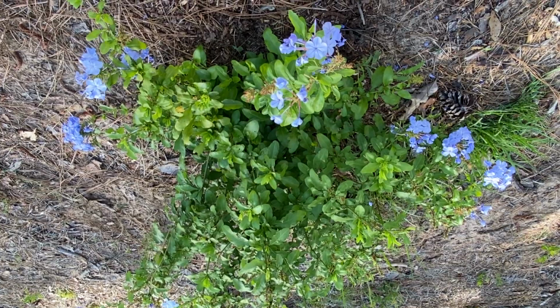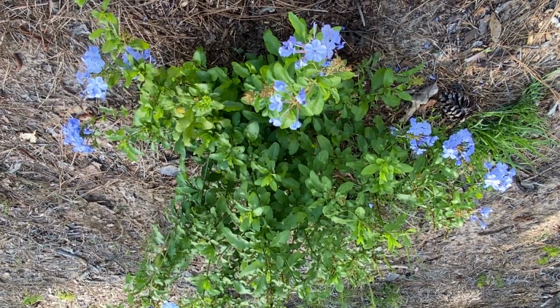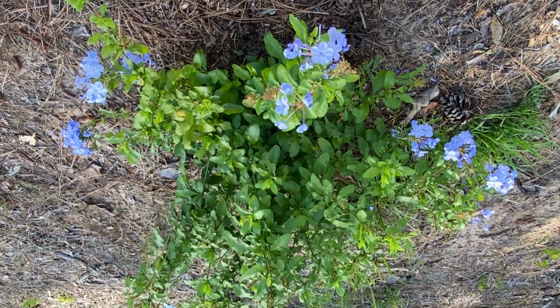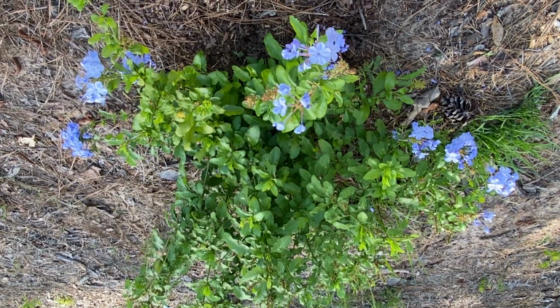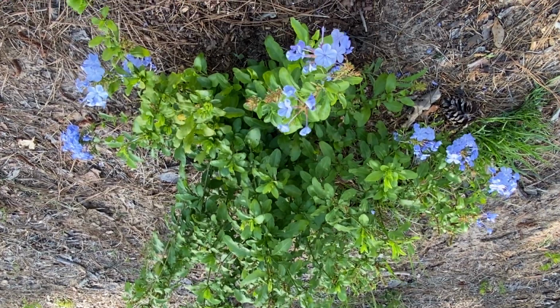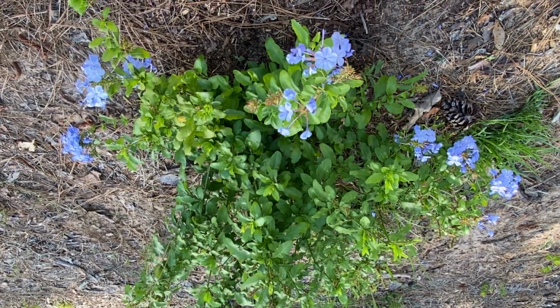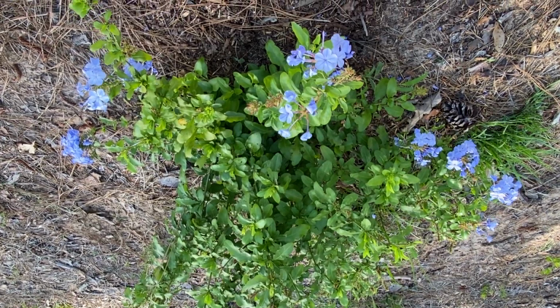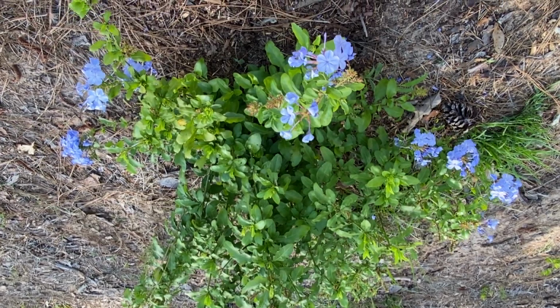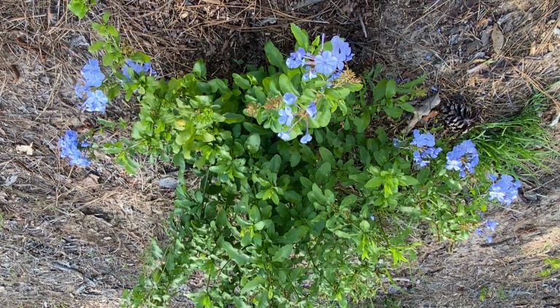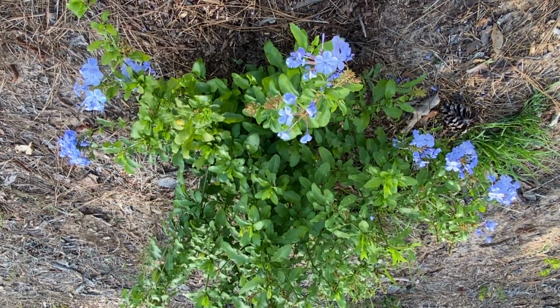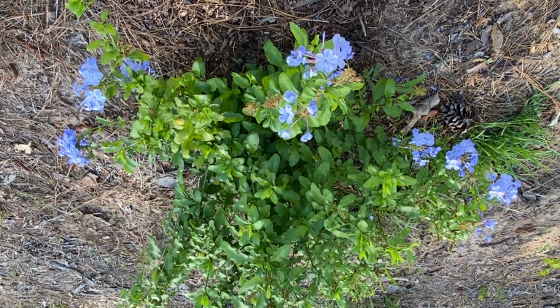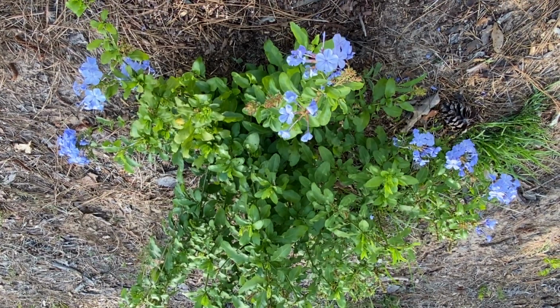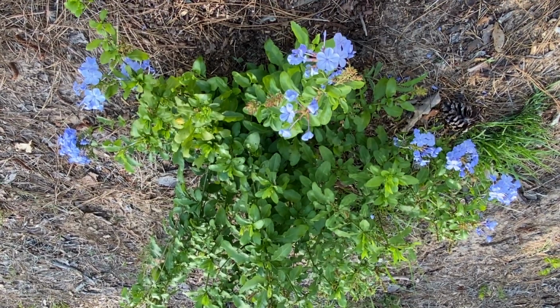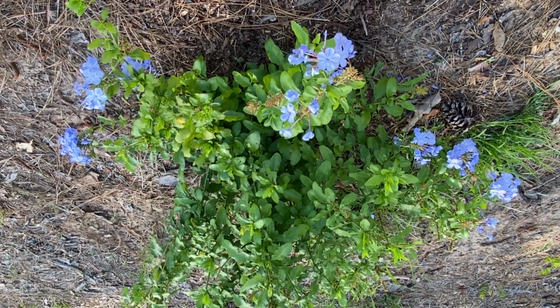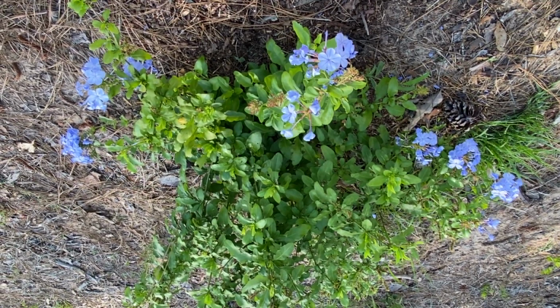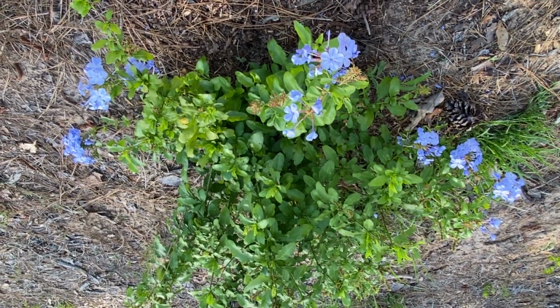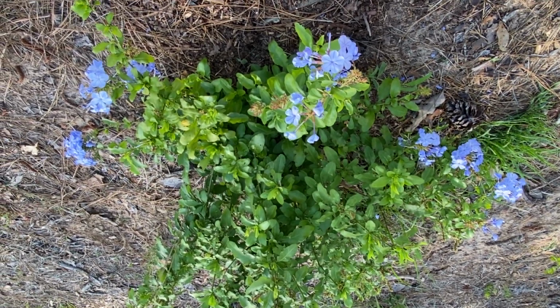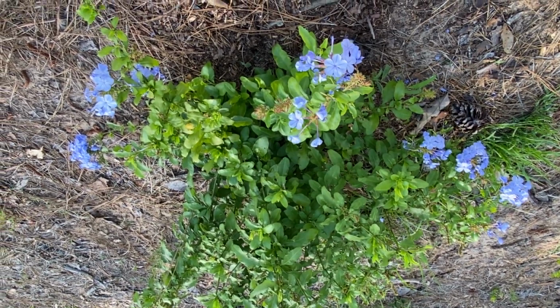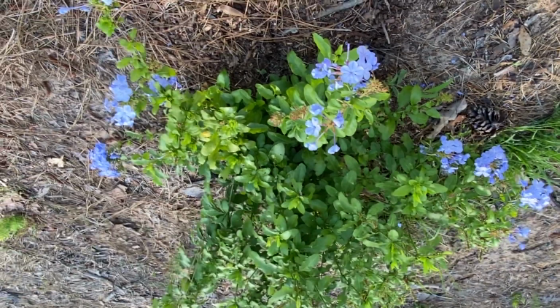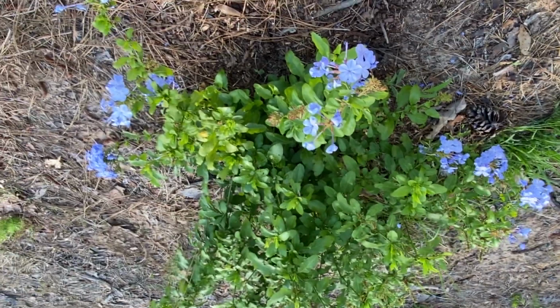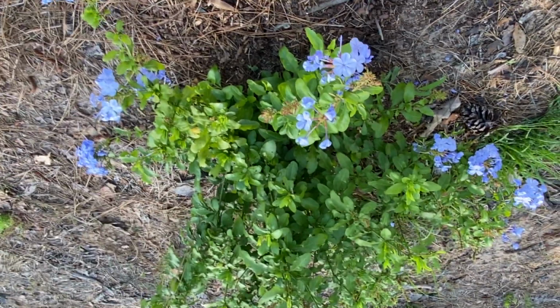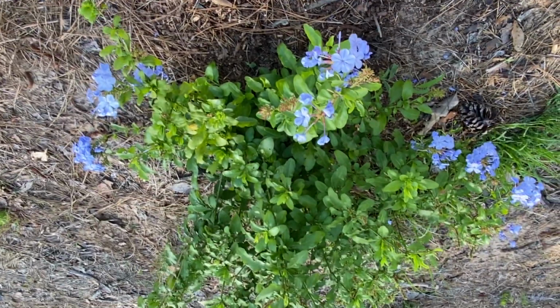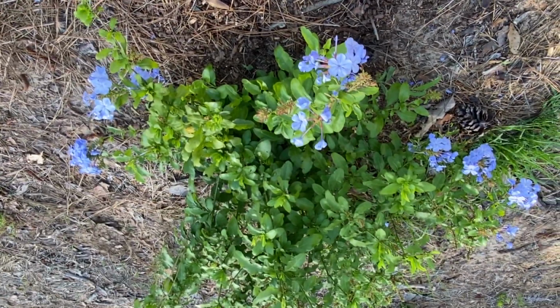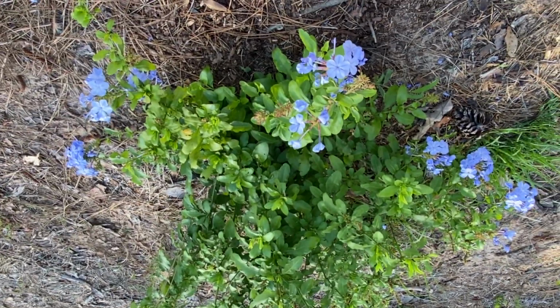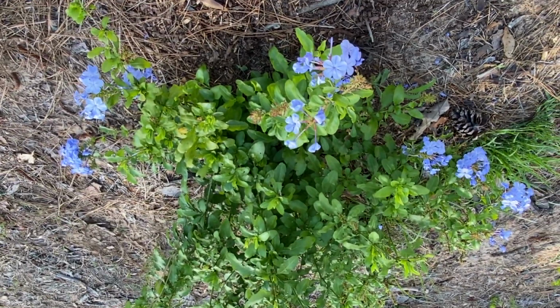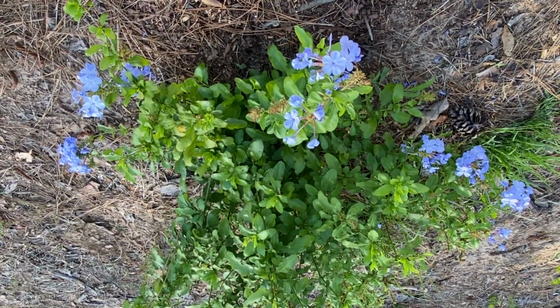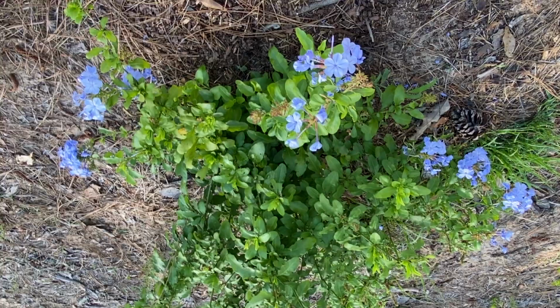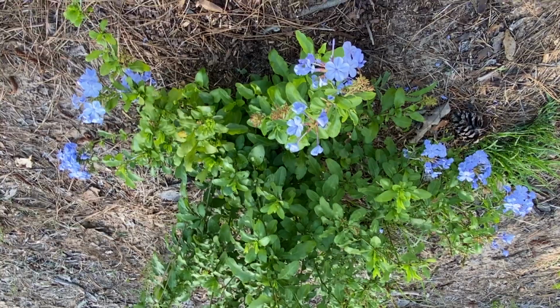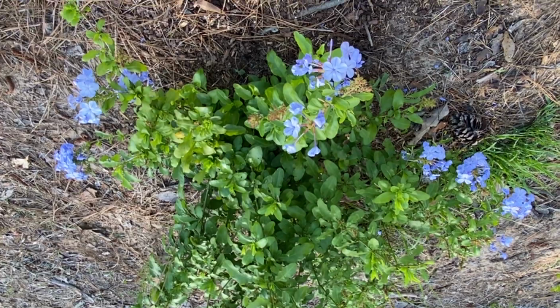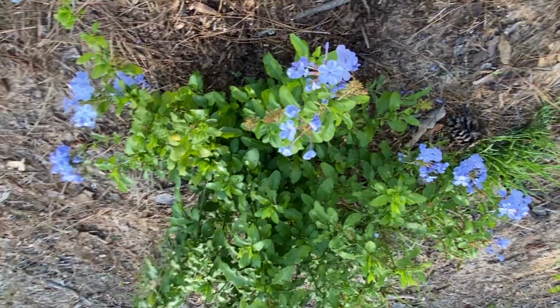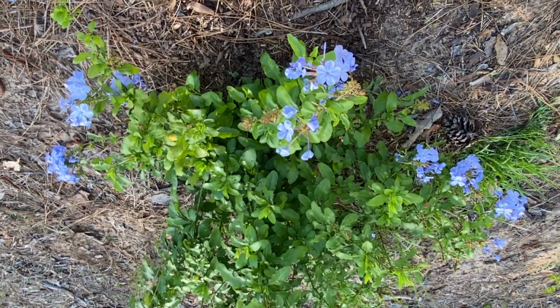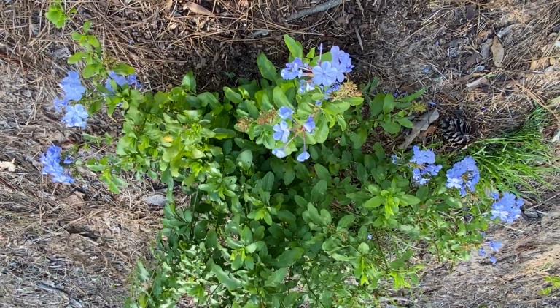Good morning, you guys. So here I have a plumbago.